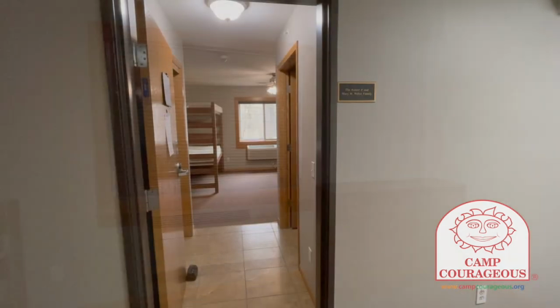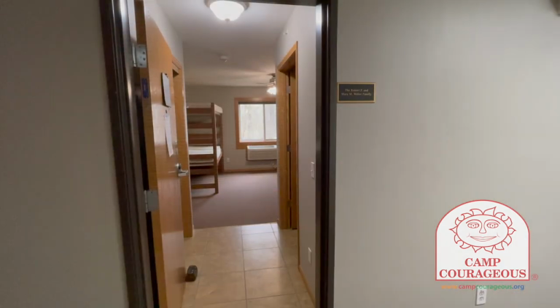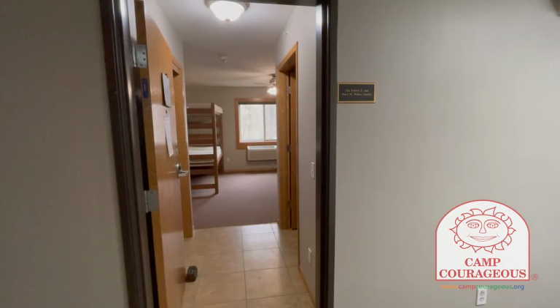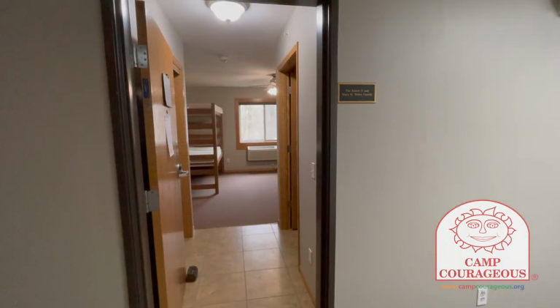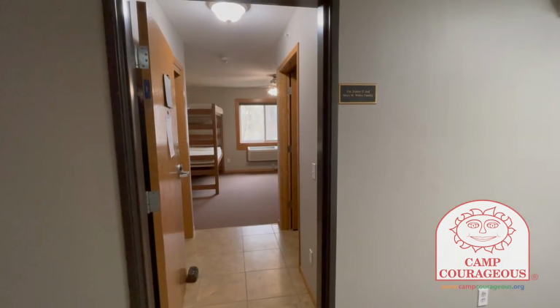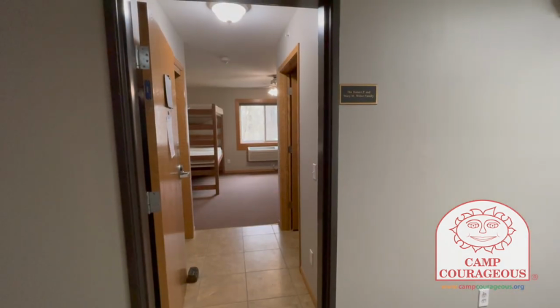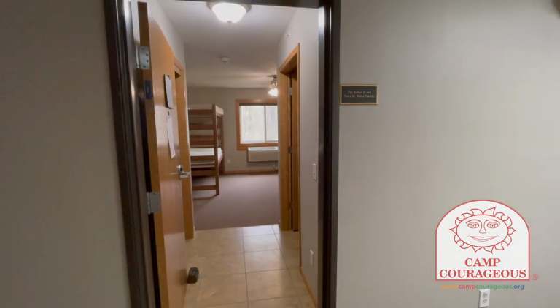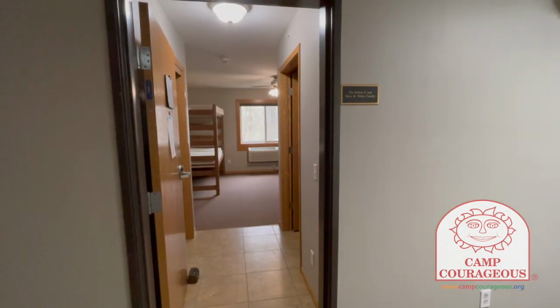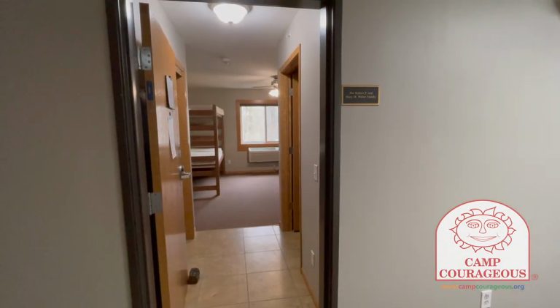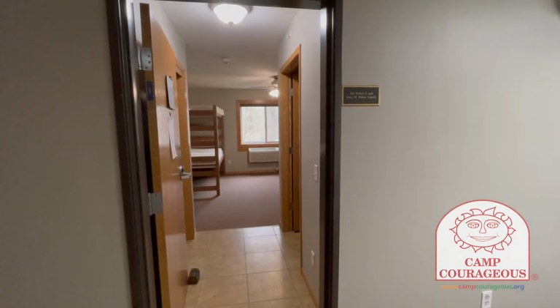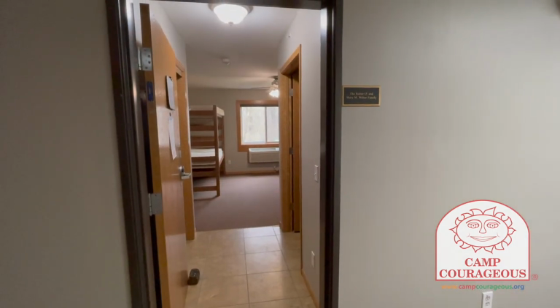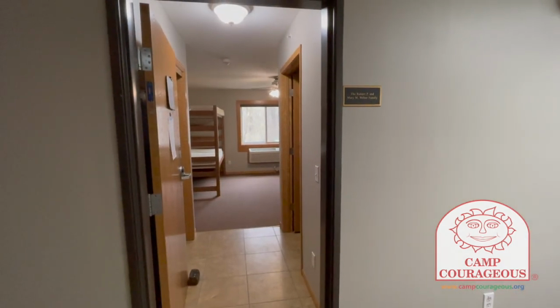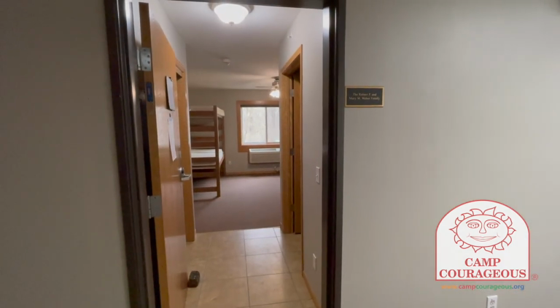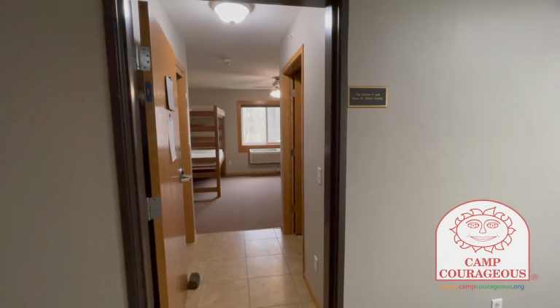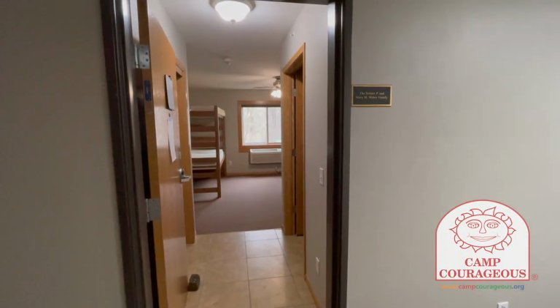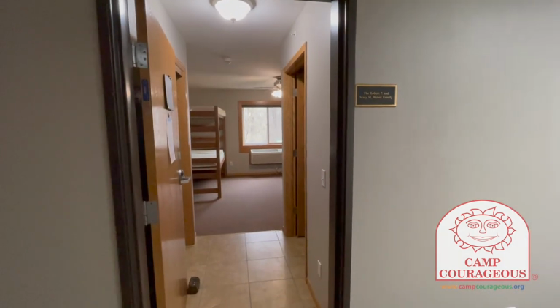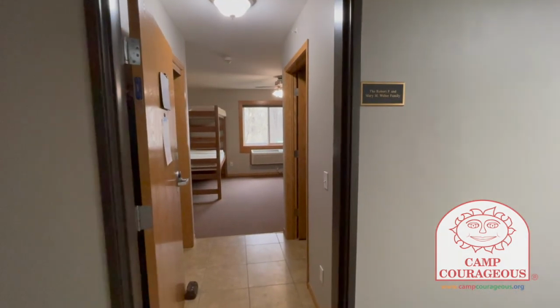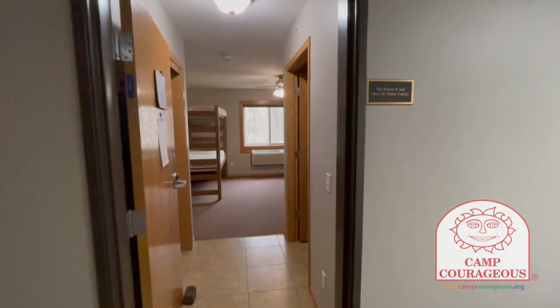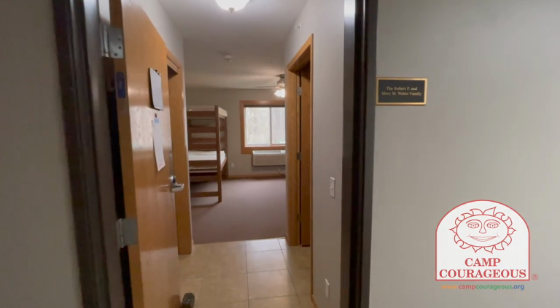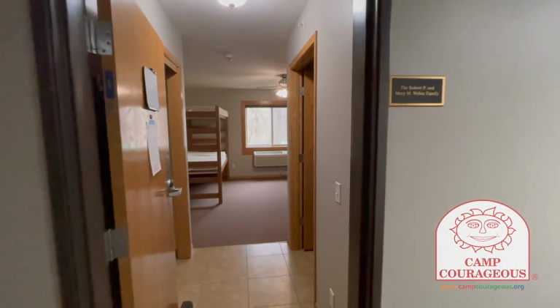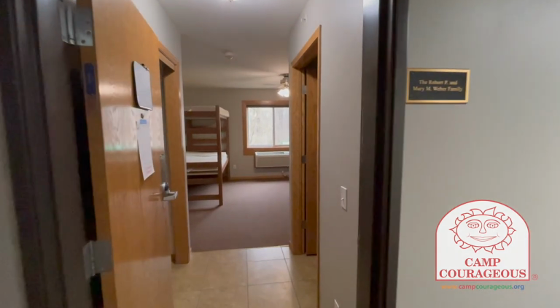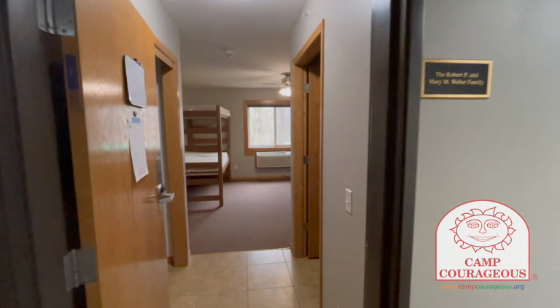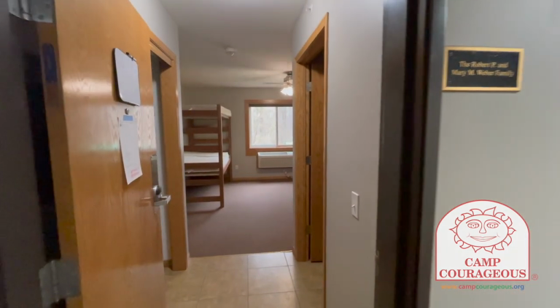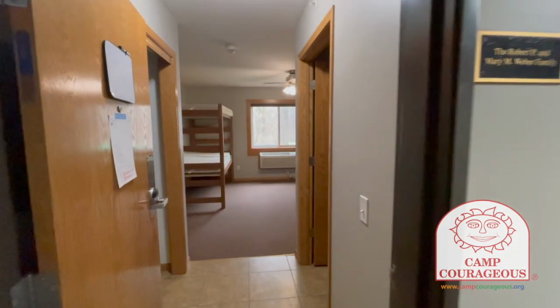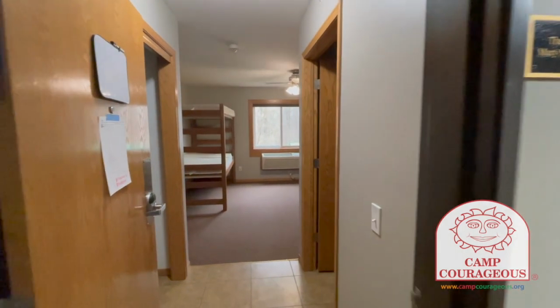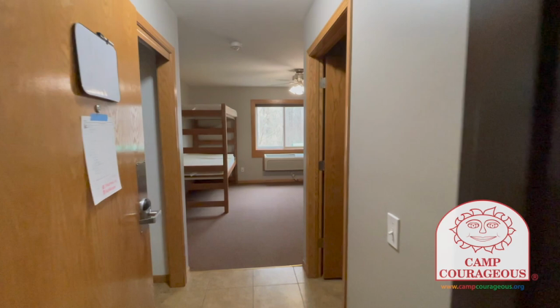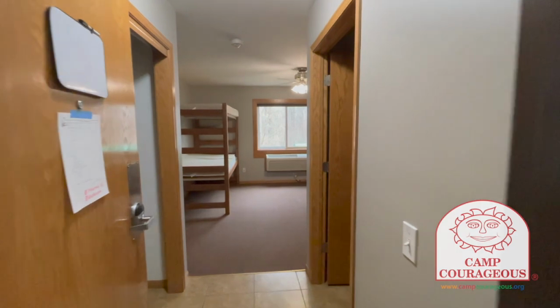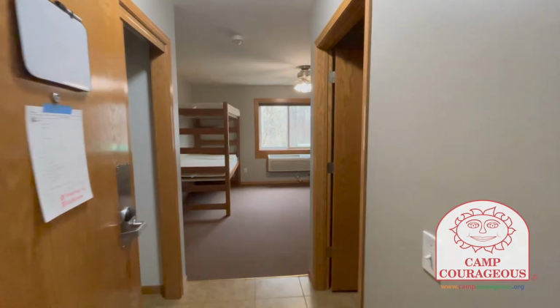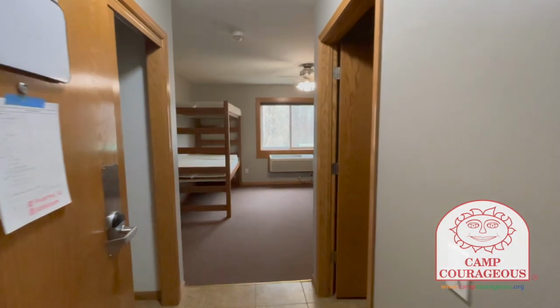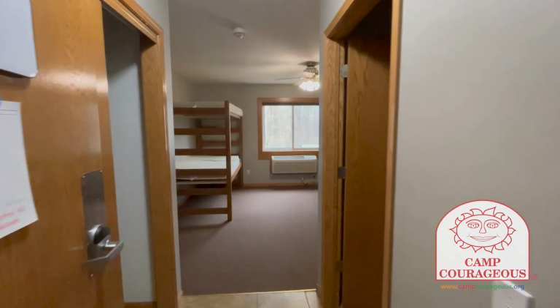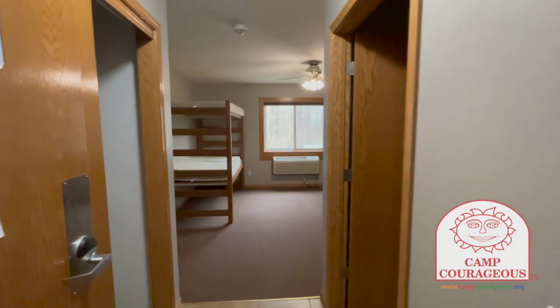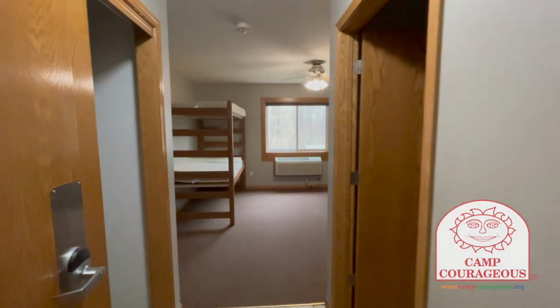Here's a look at another room in Beckwith. This one has two beds that are bunked together.